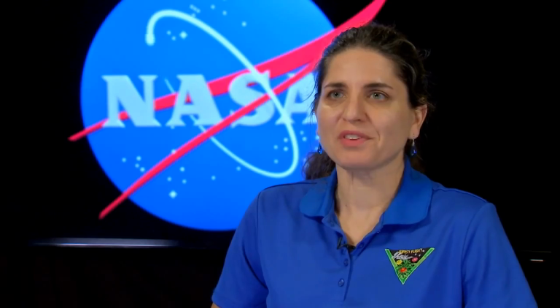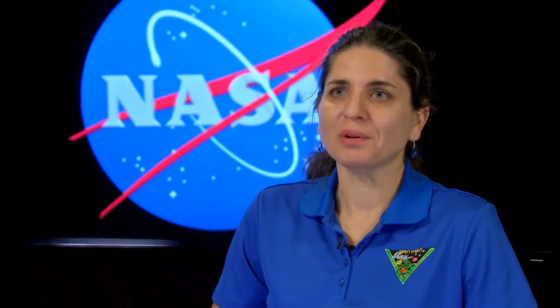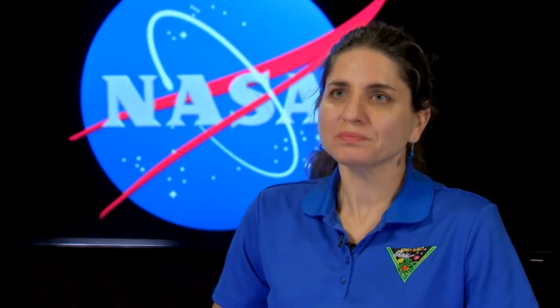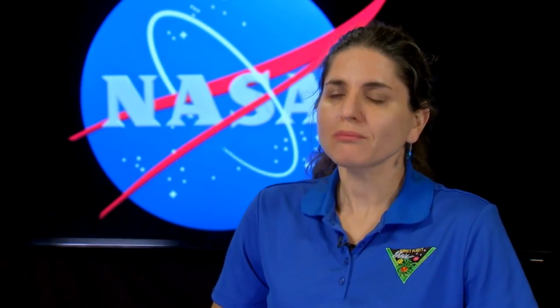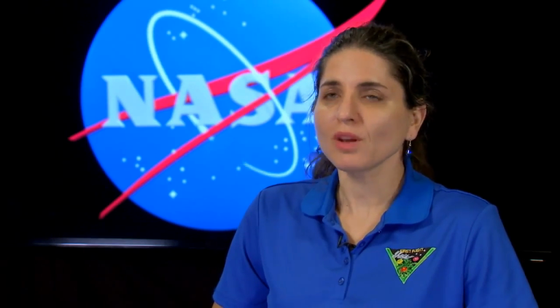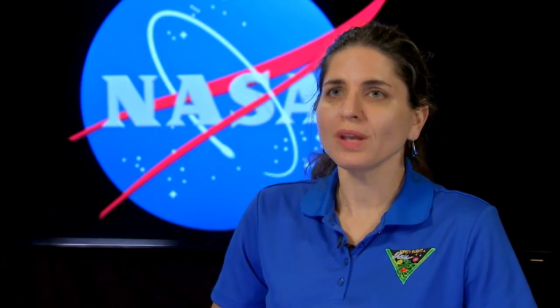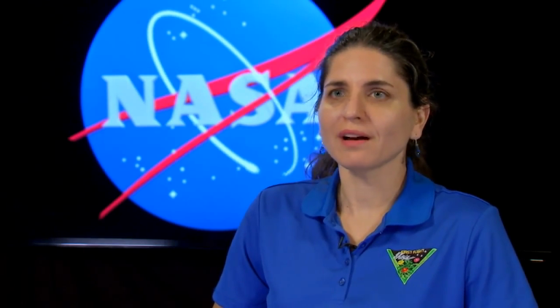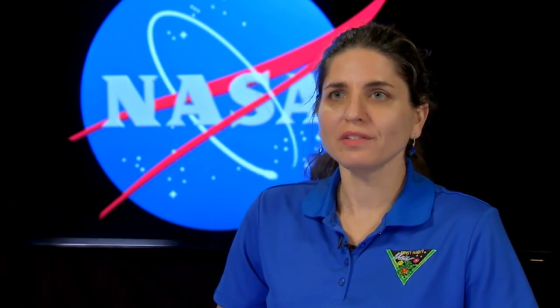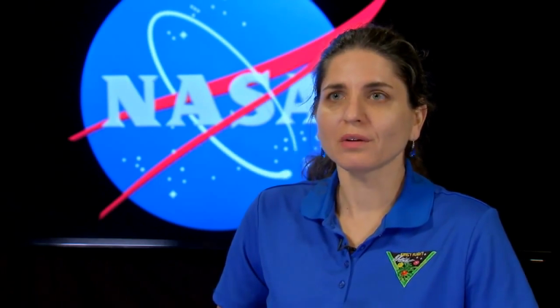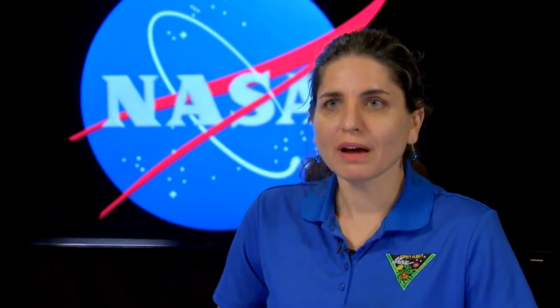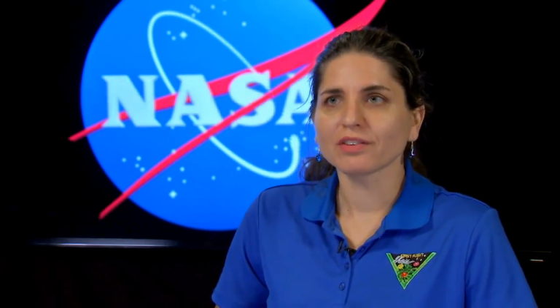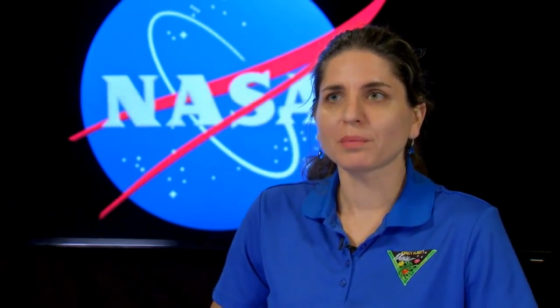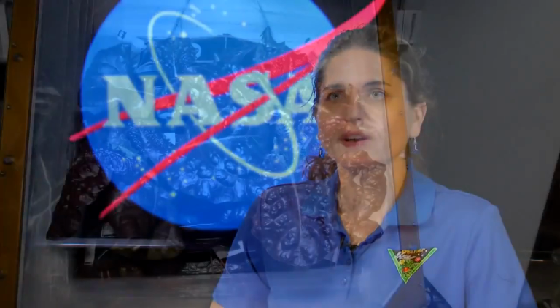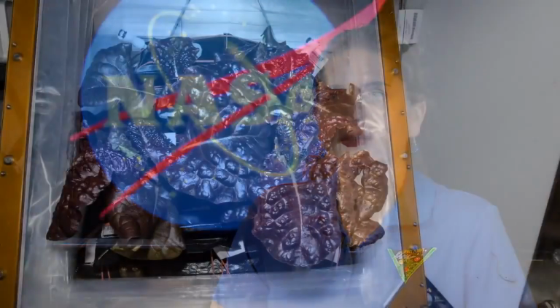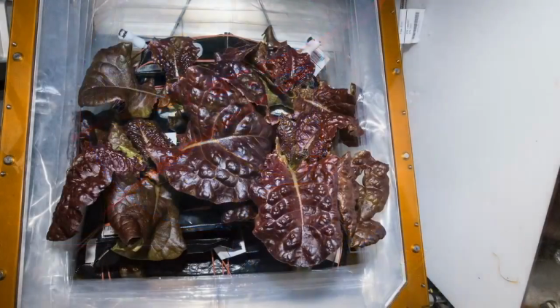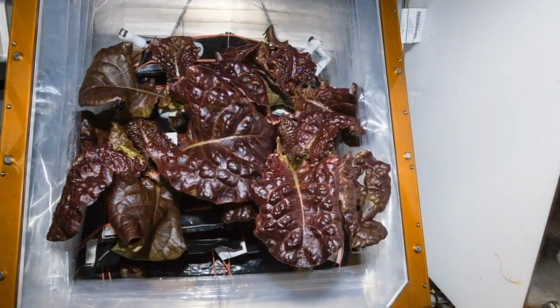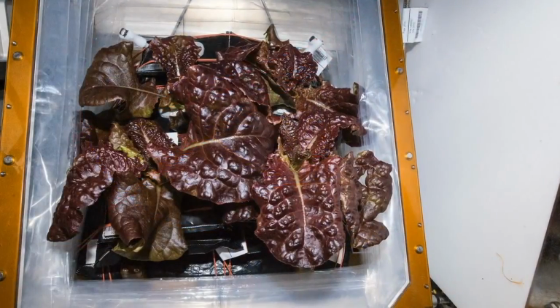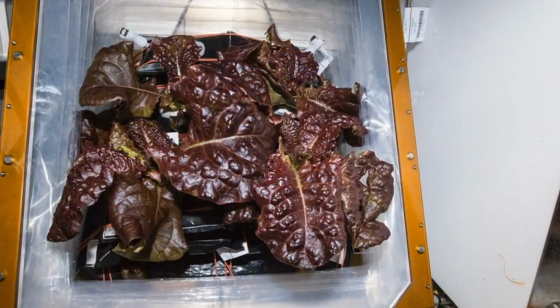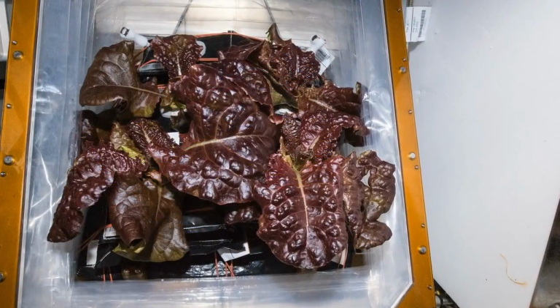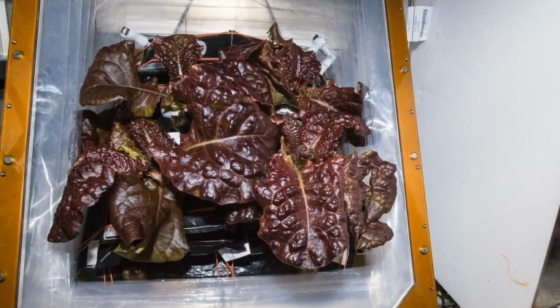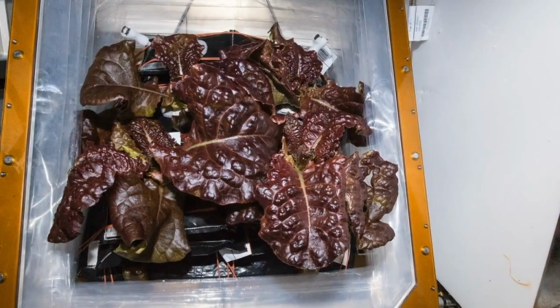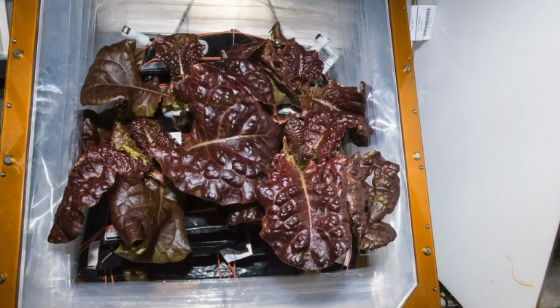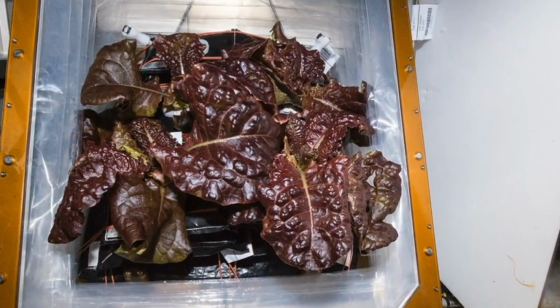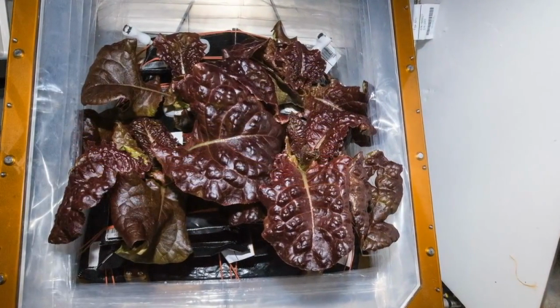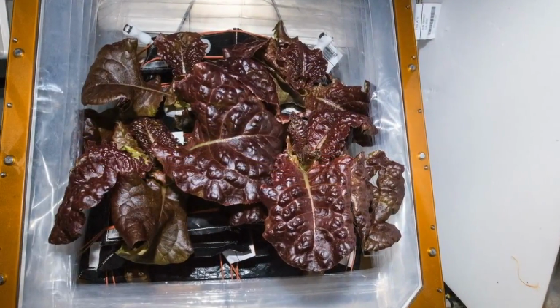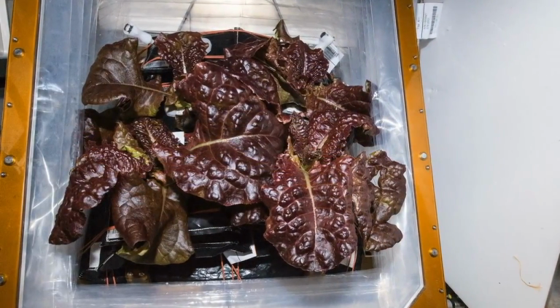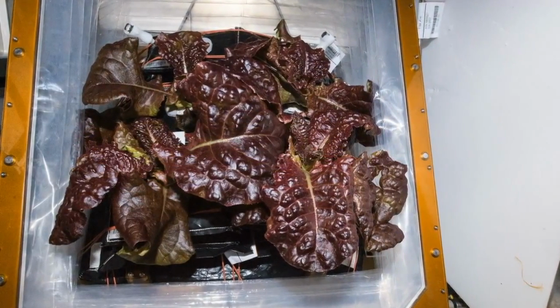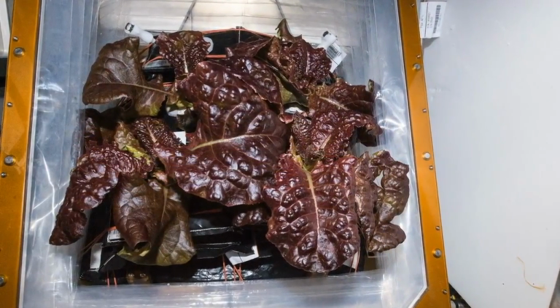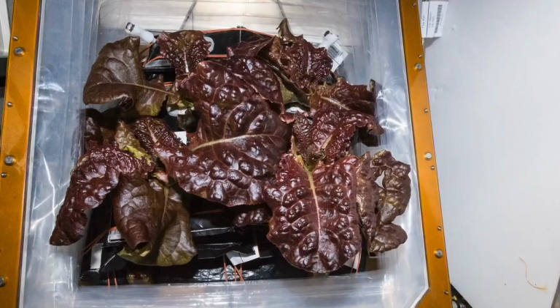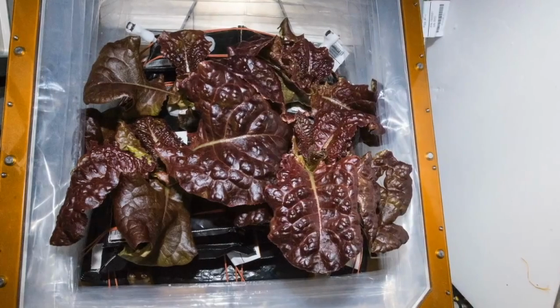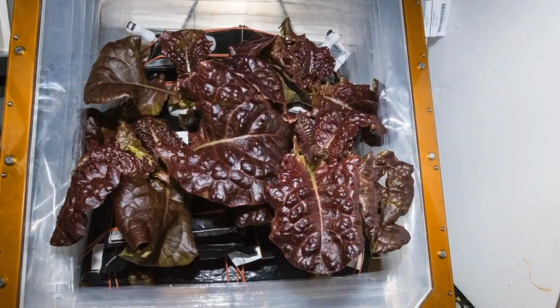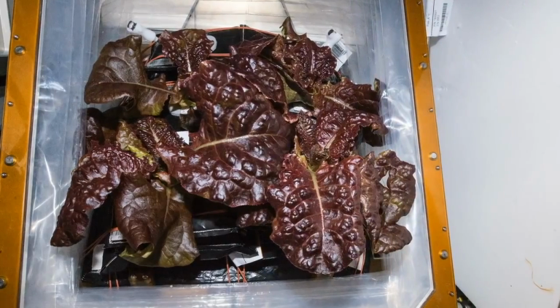We have a lot of steps to get through to get there, but I don't see any roadblocks in the way.